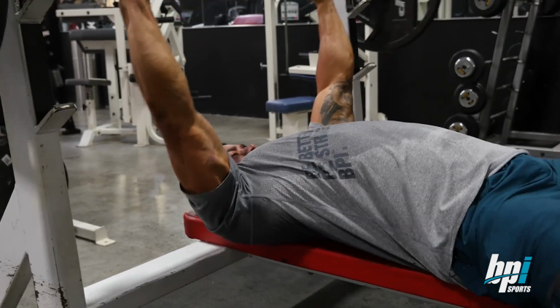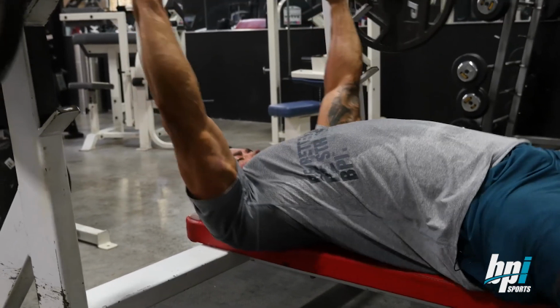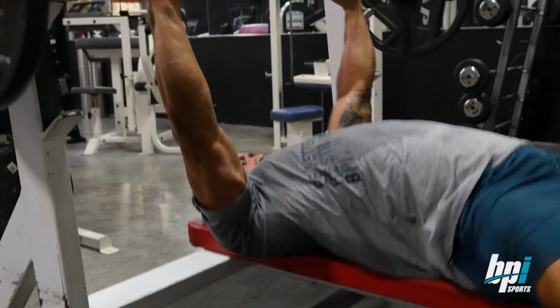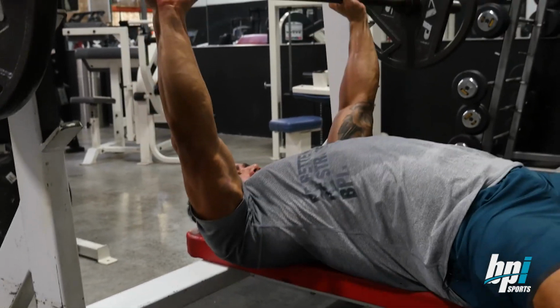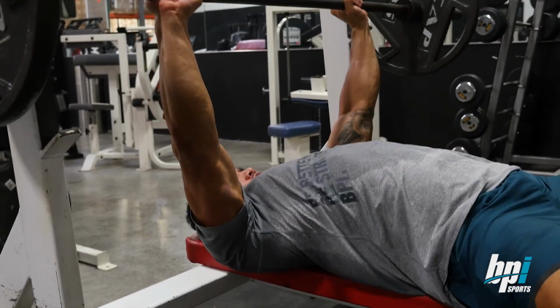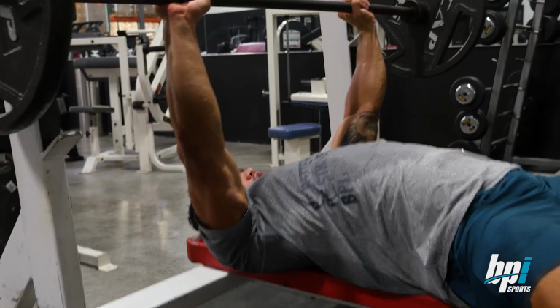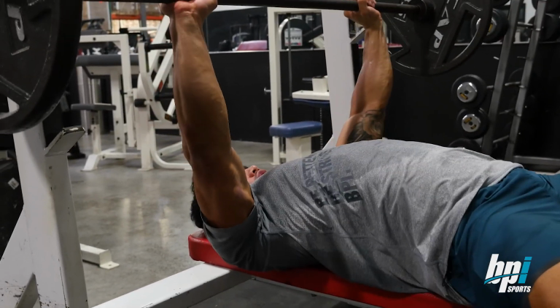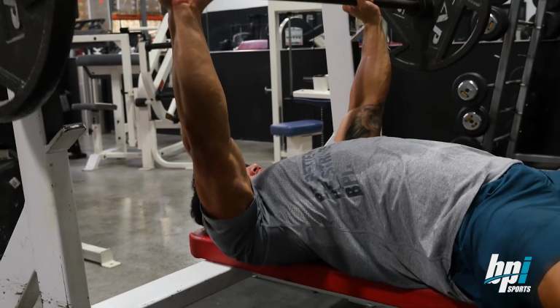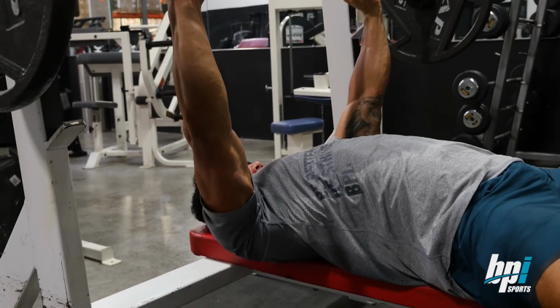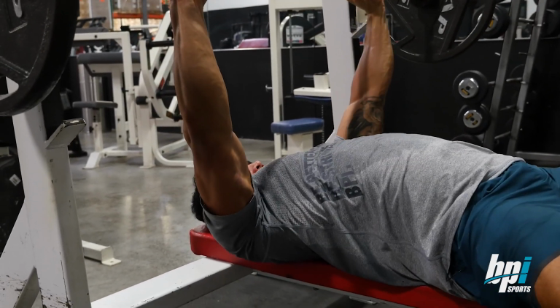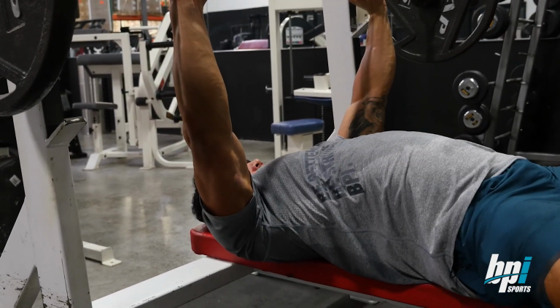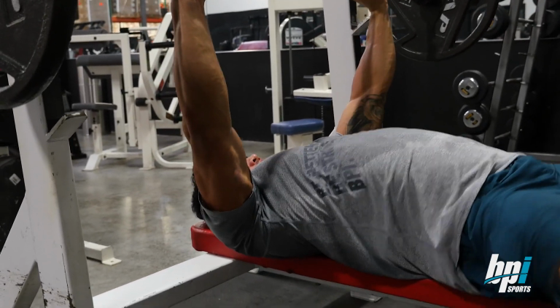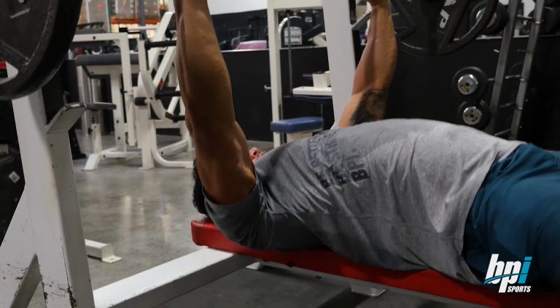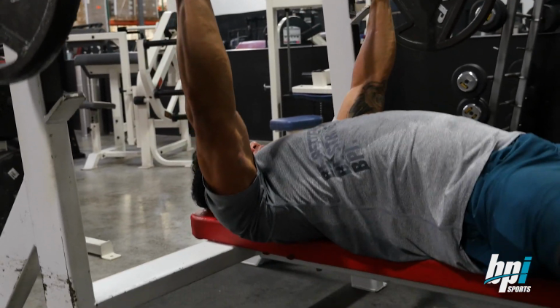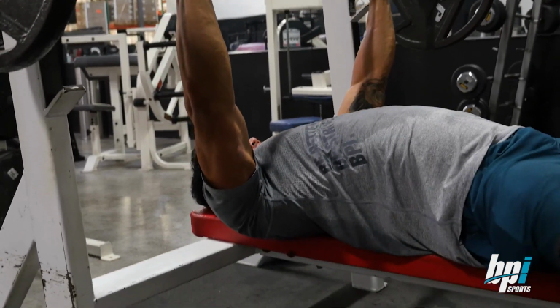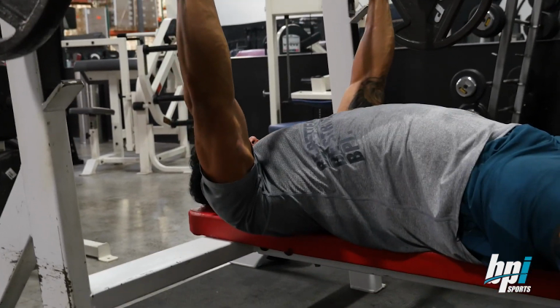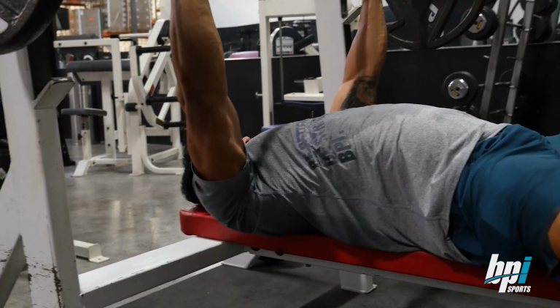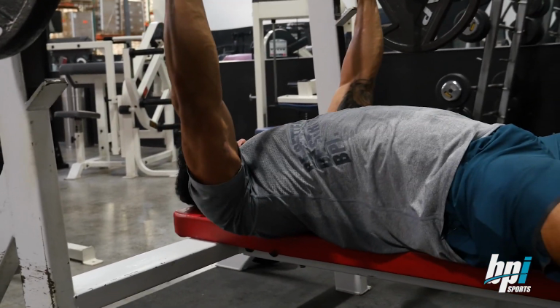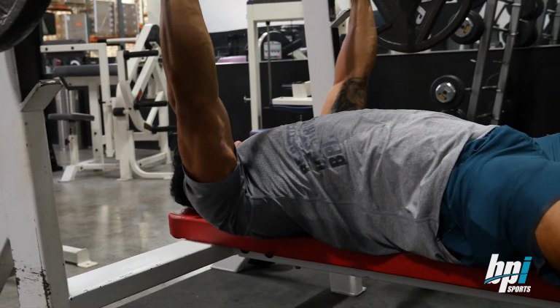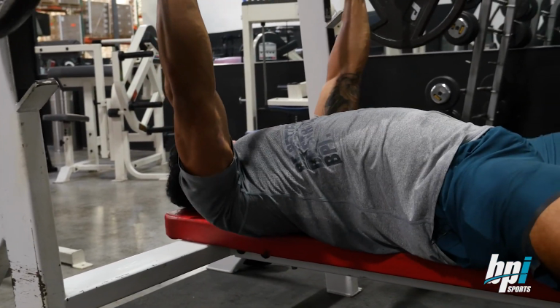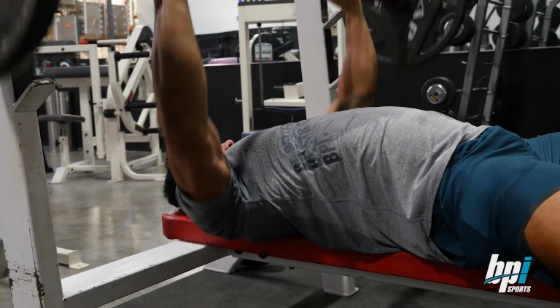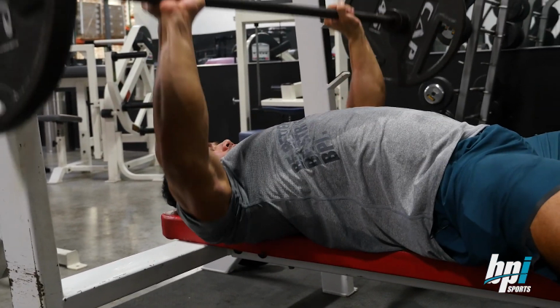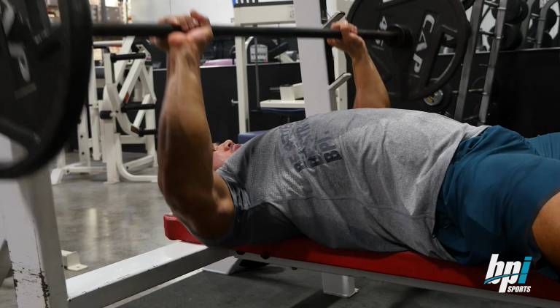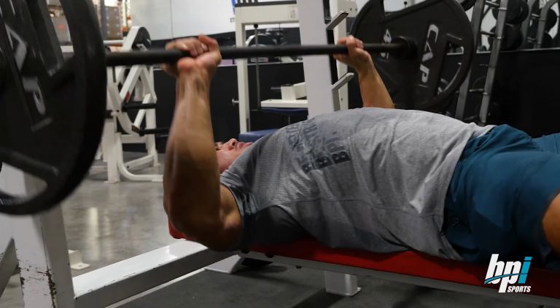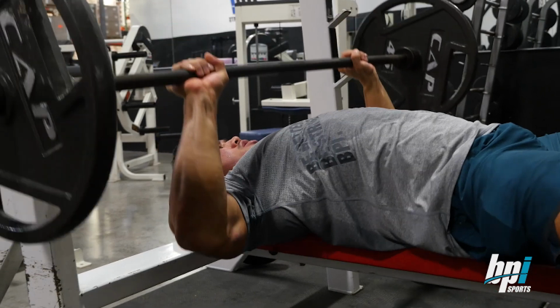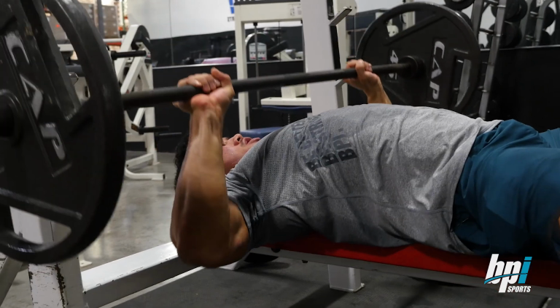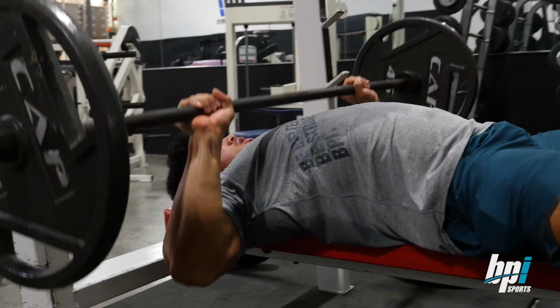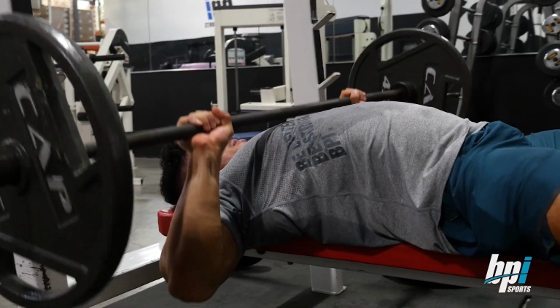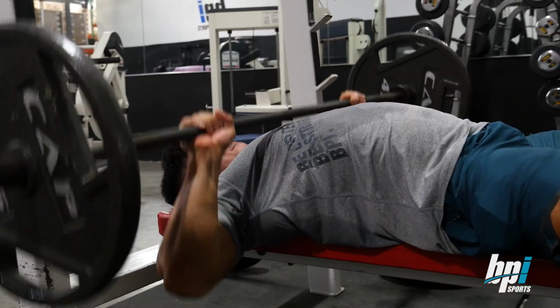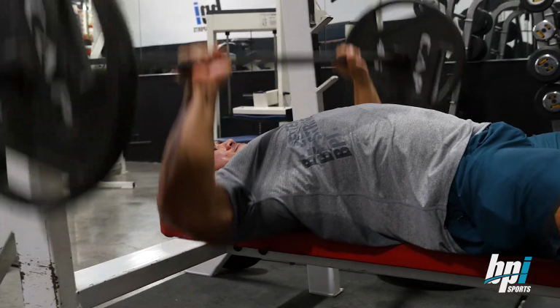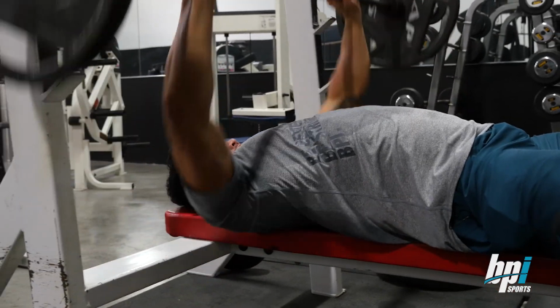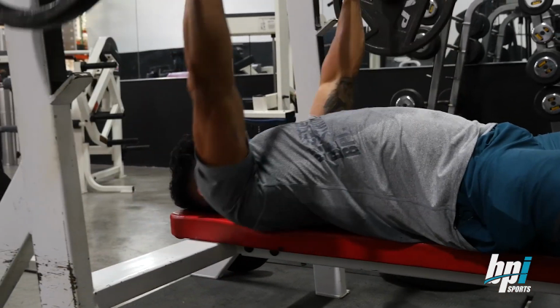So get the arch, foot placement, come down, press in.